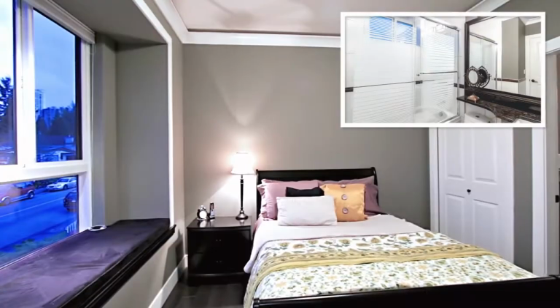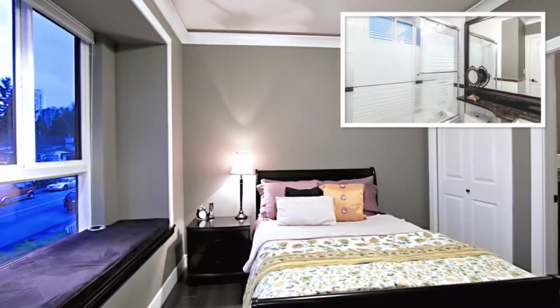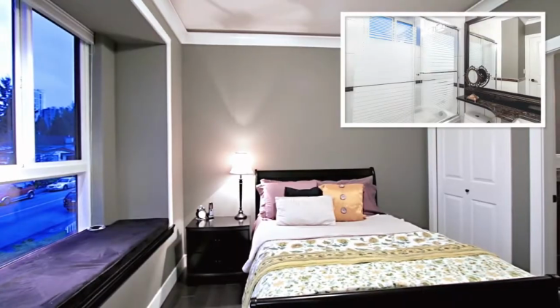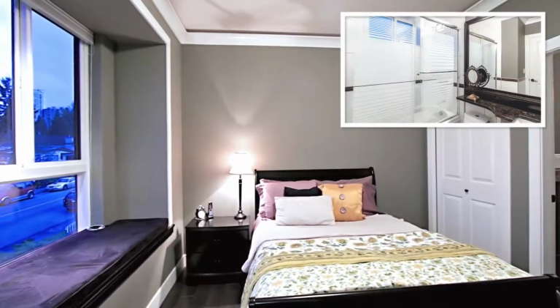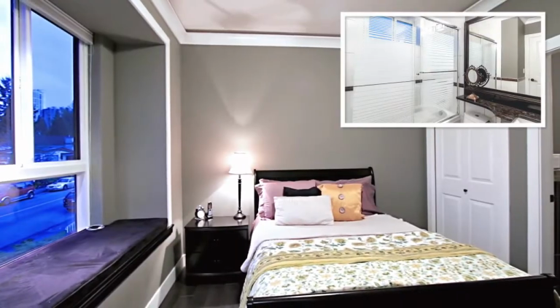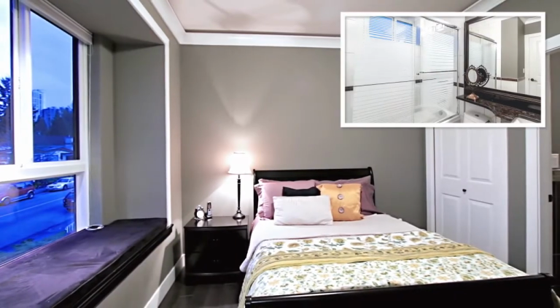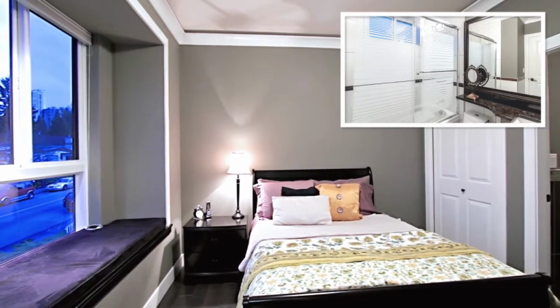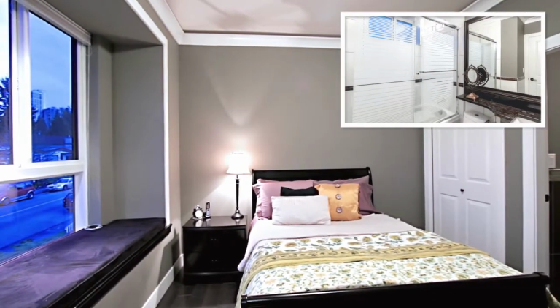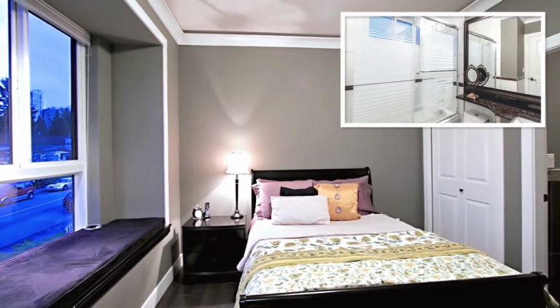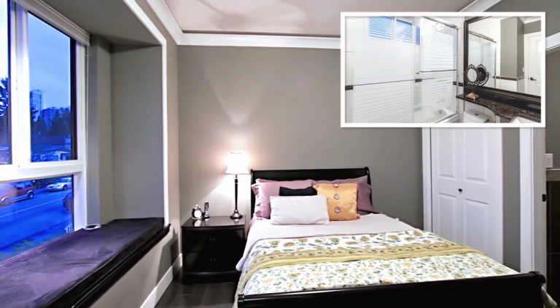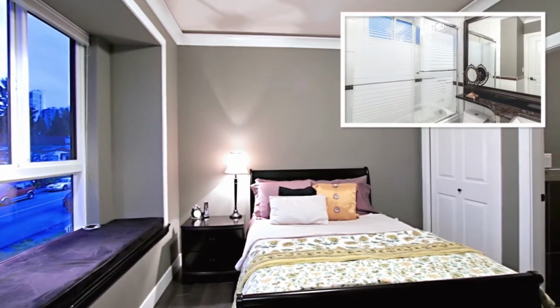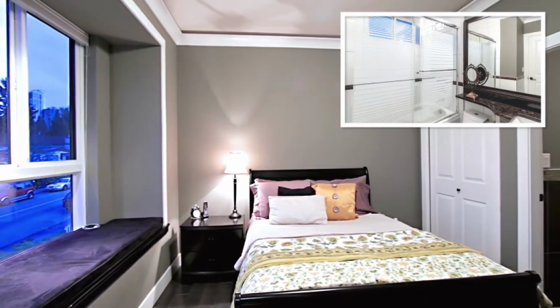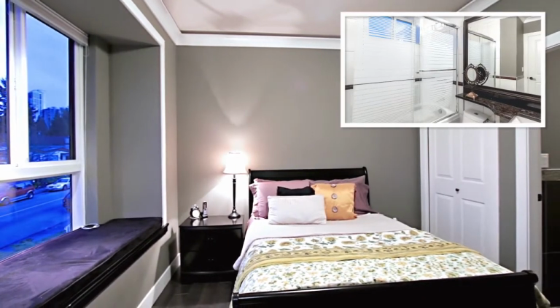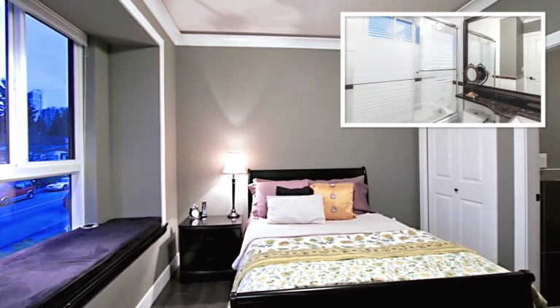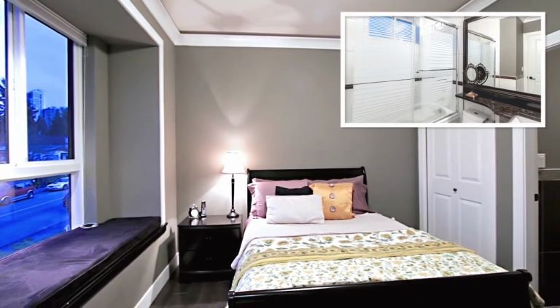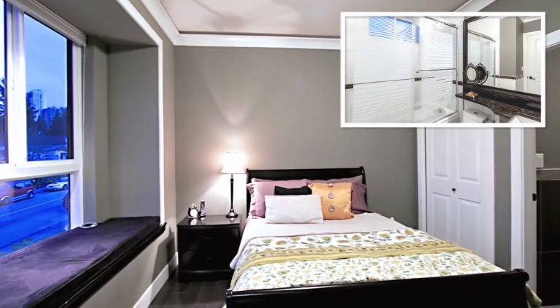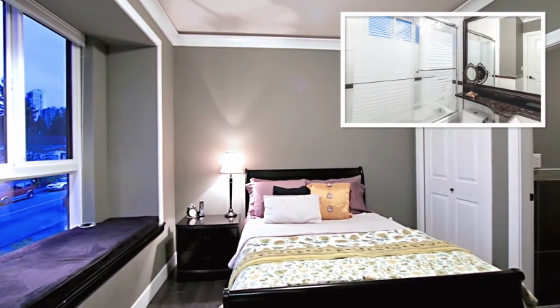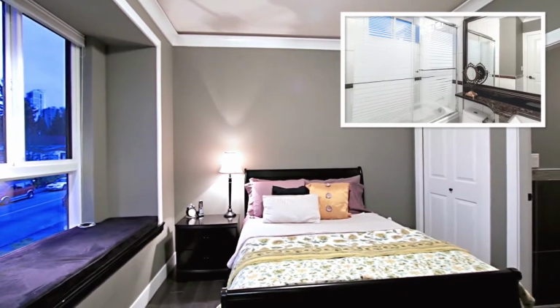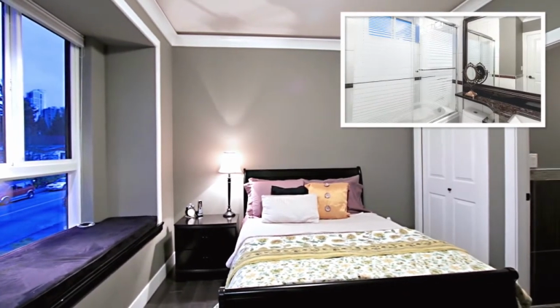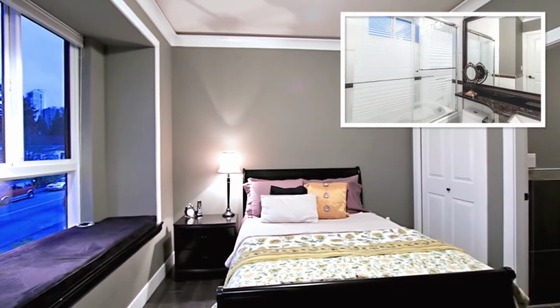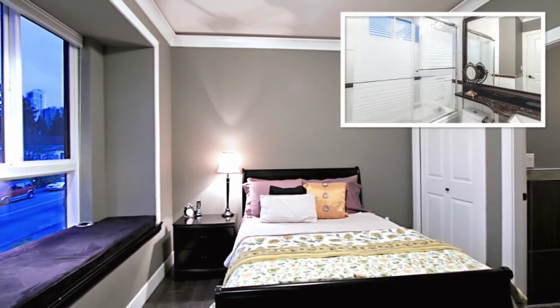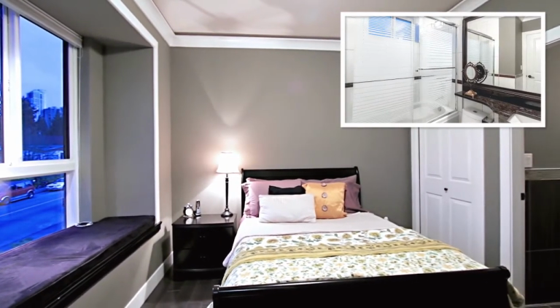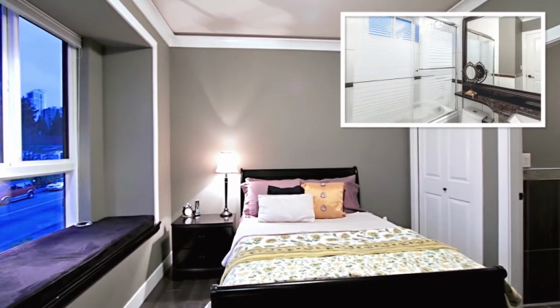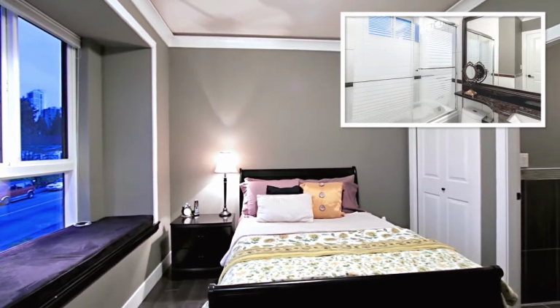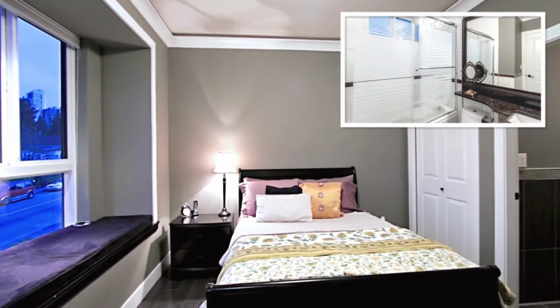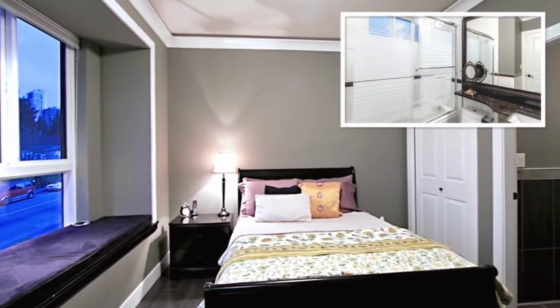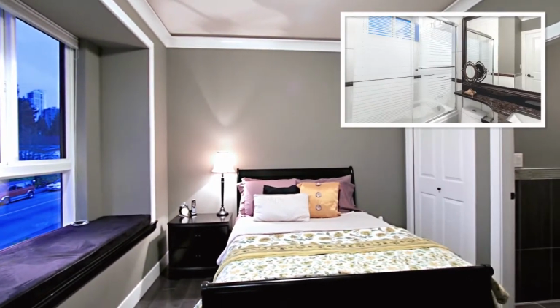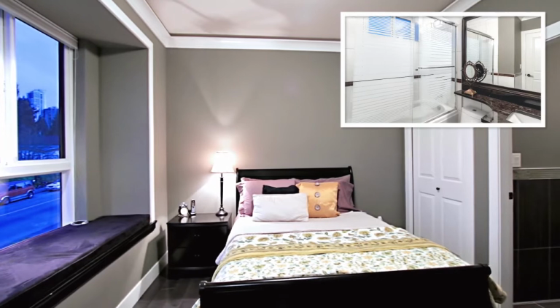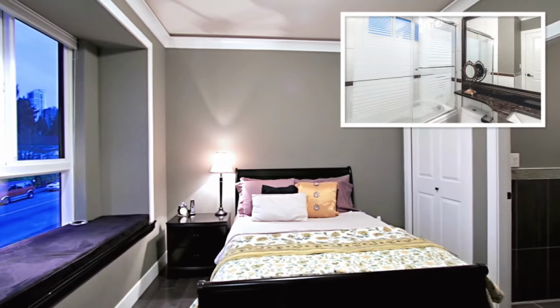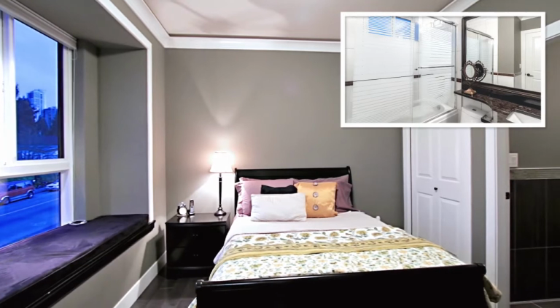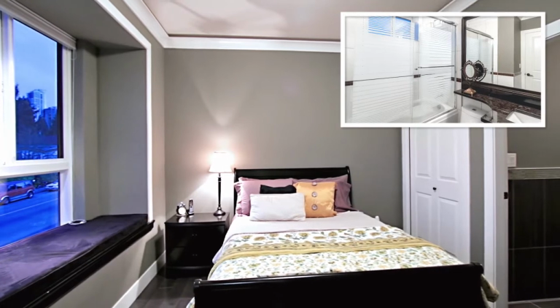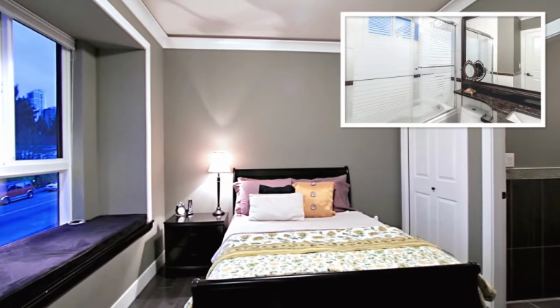Up a small flight of stairs, on a mezzanine level, there is a guest suite with a private ensuite bathroom.